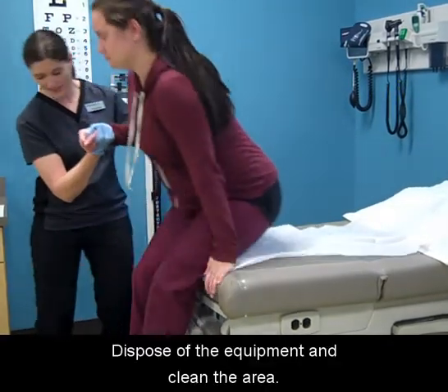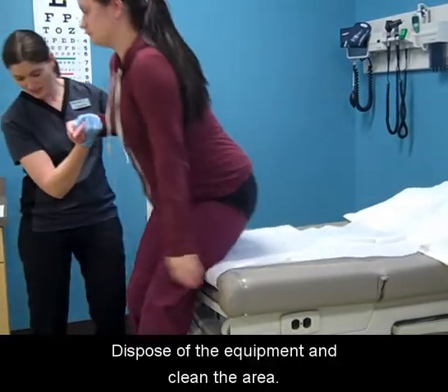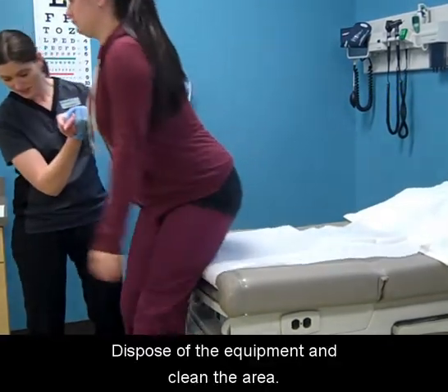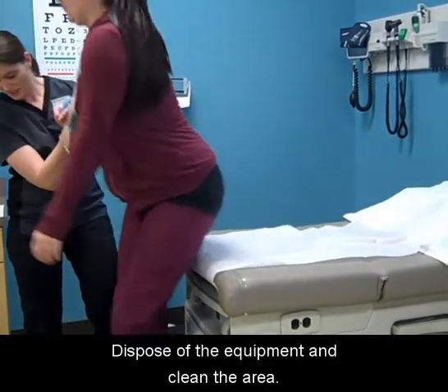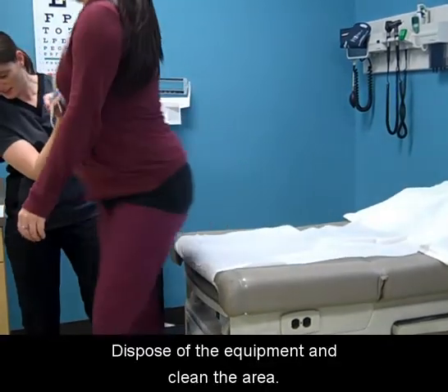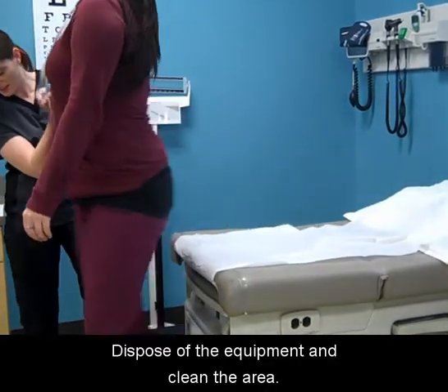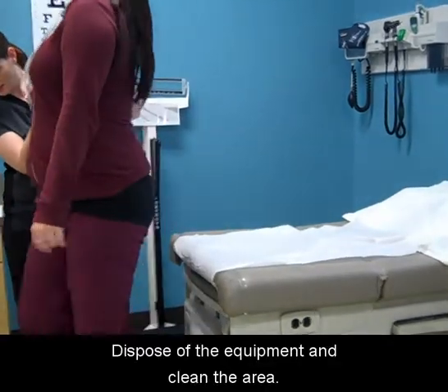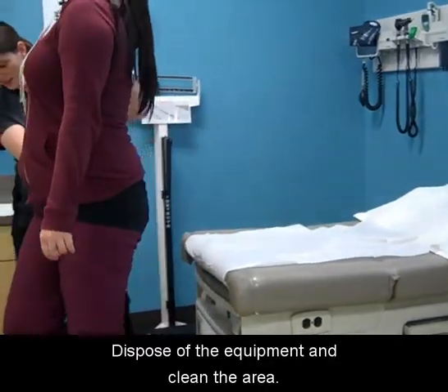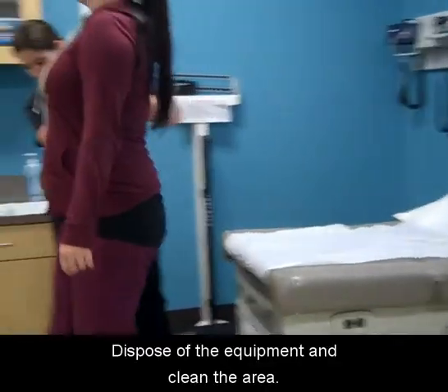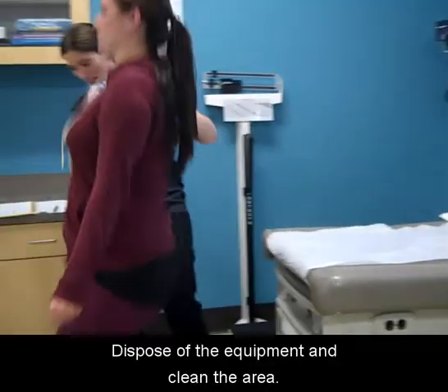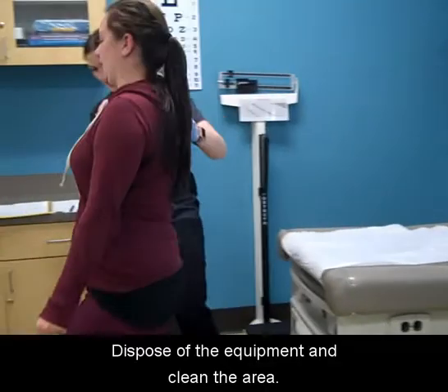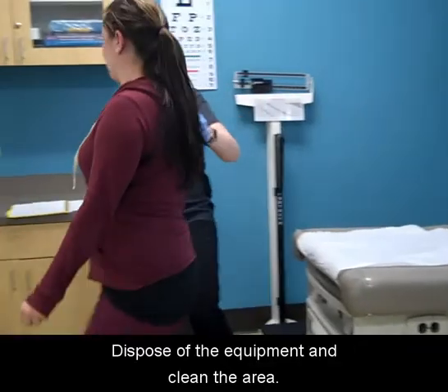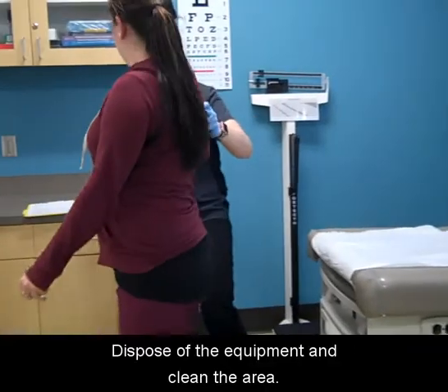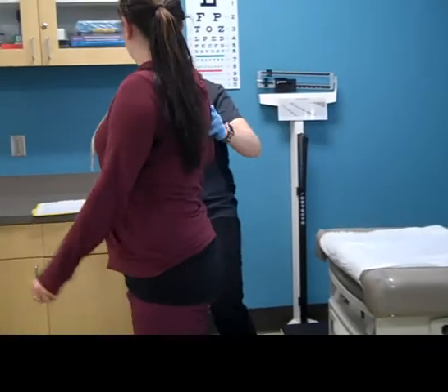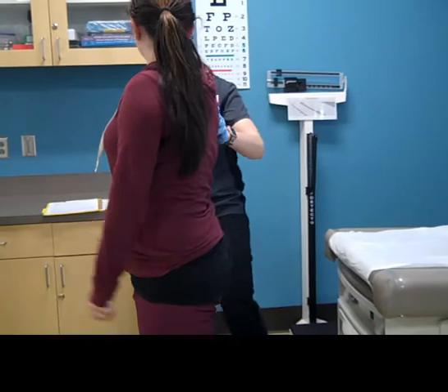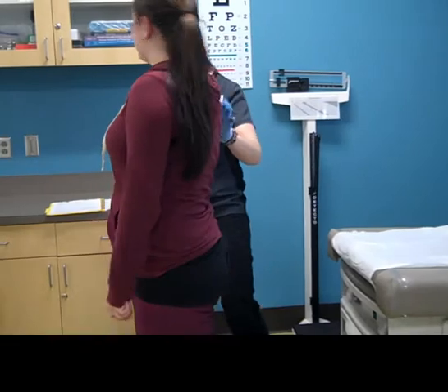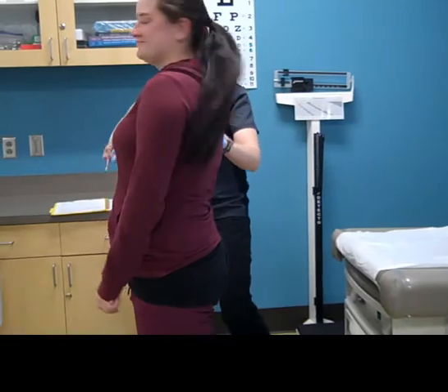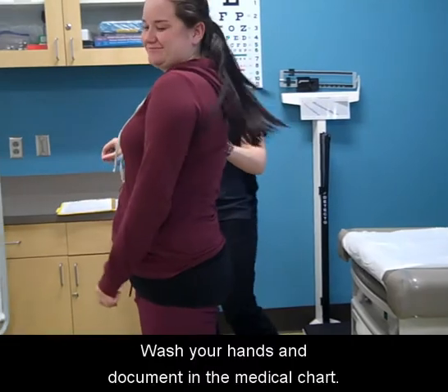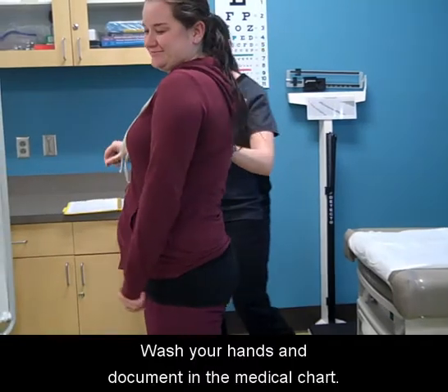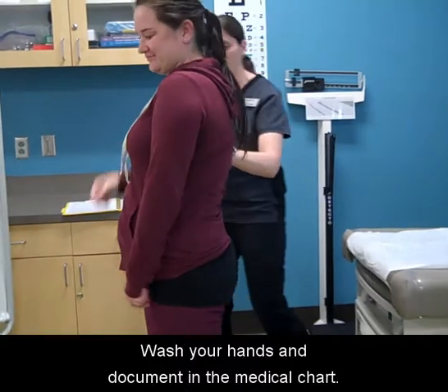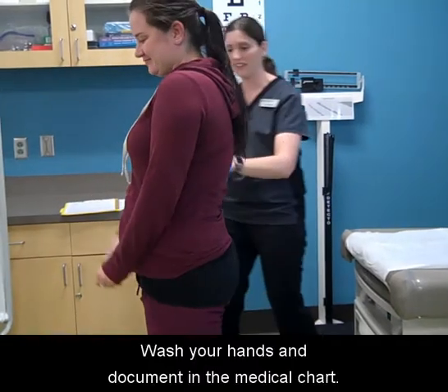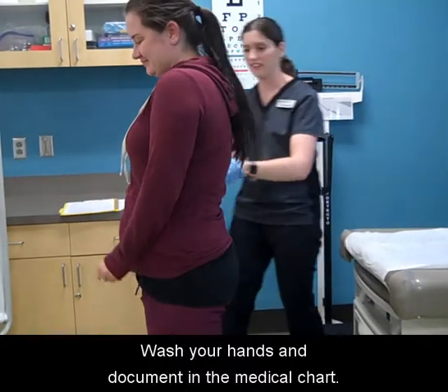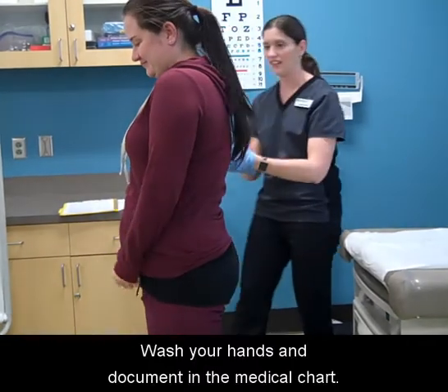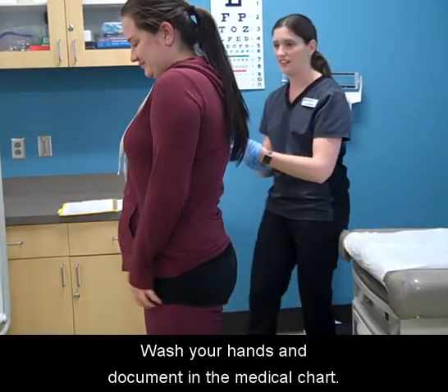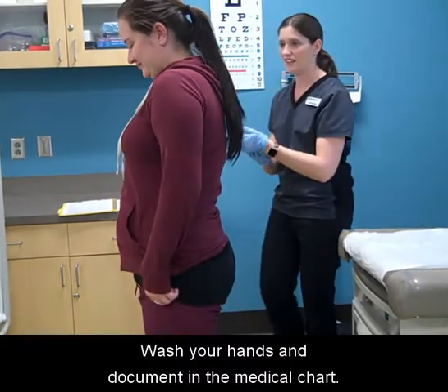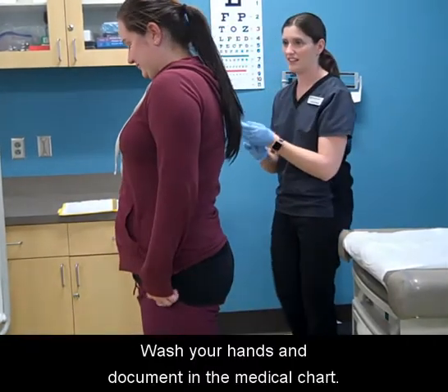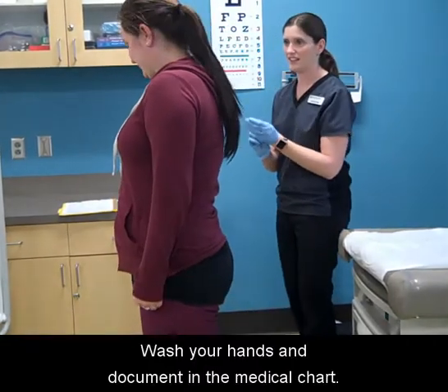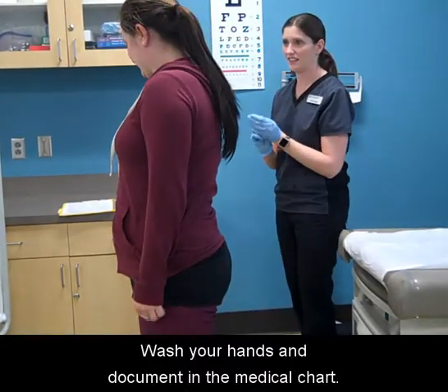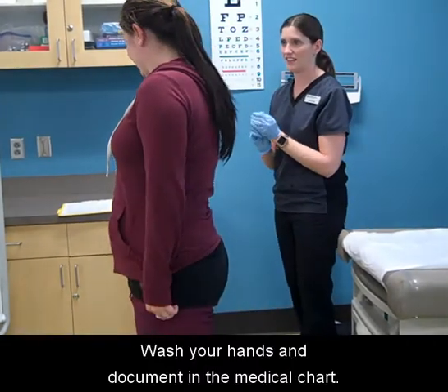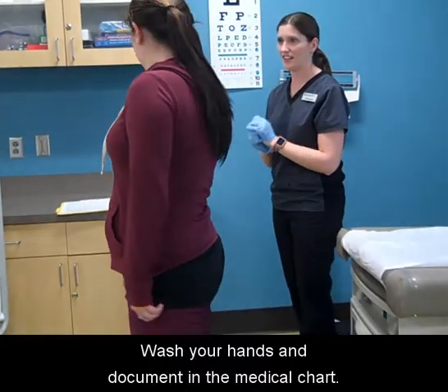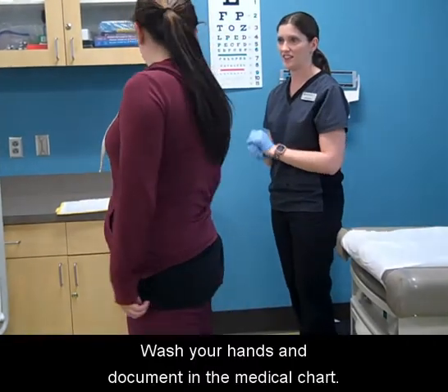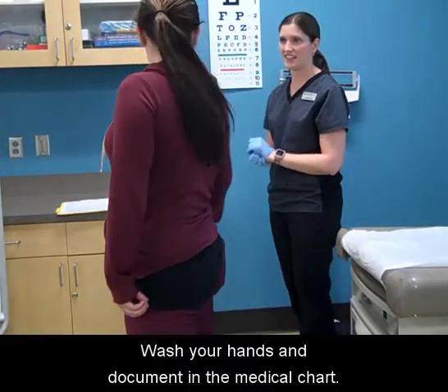Dispose of the equipment and clean the area. Wash your hands and document in the medical chart.